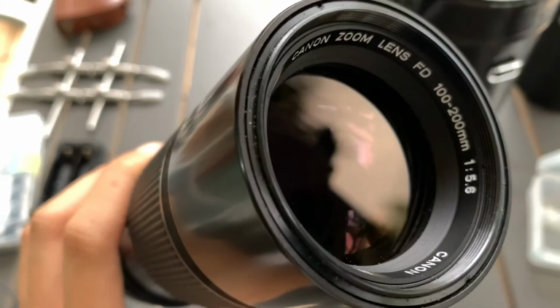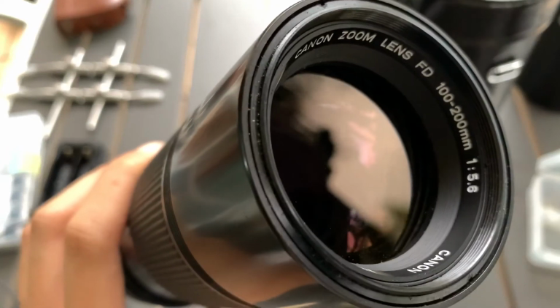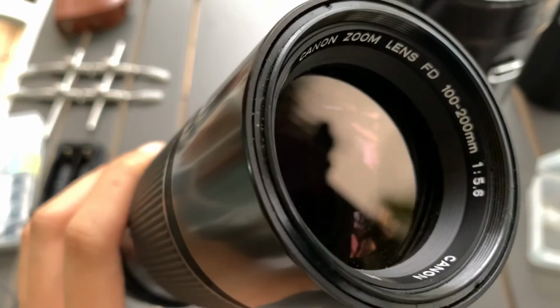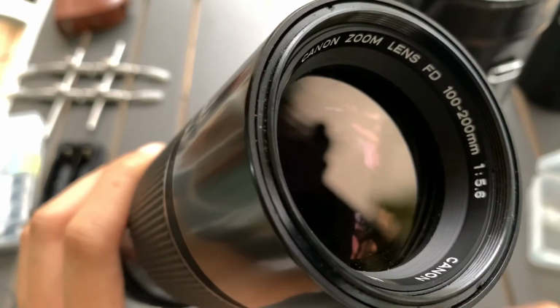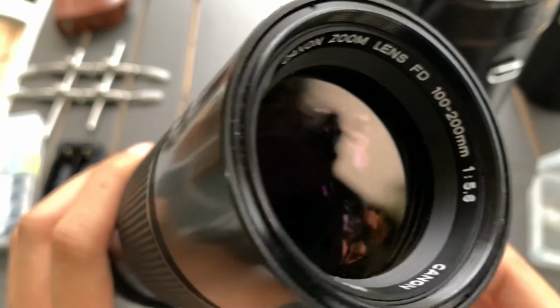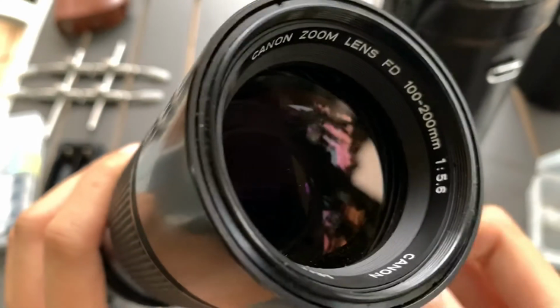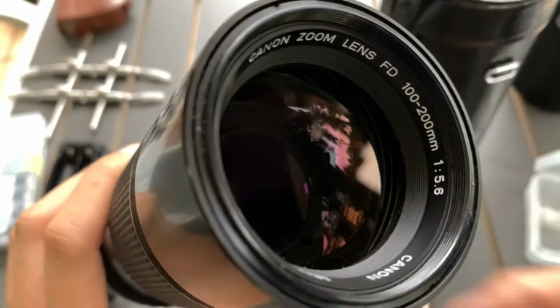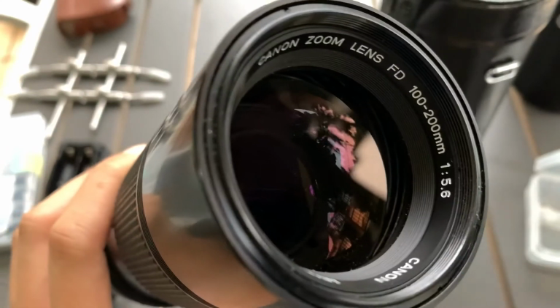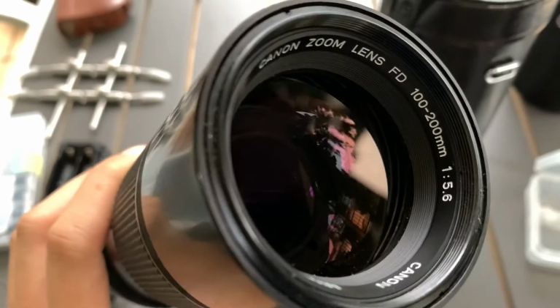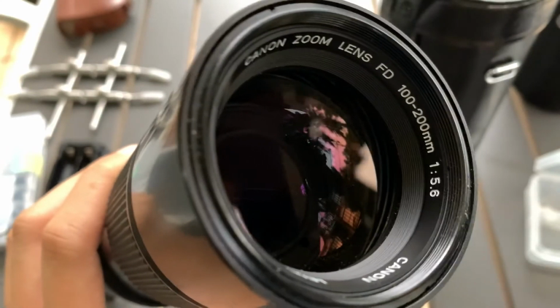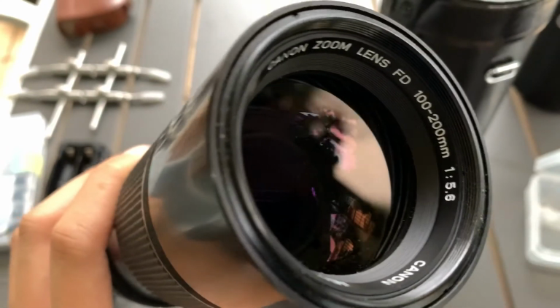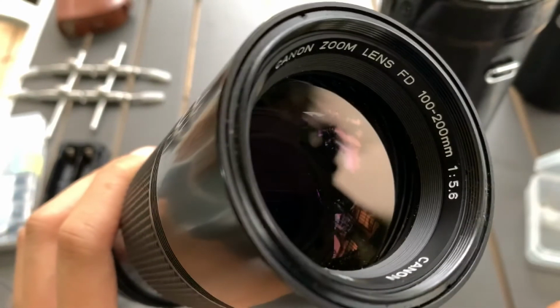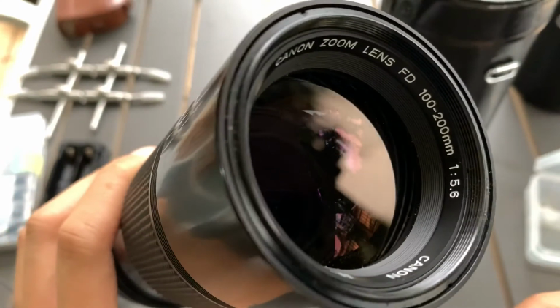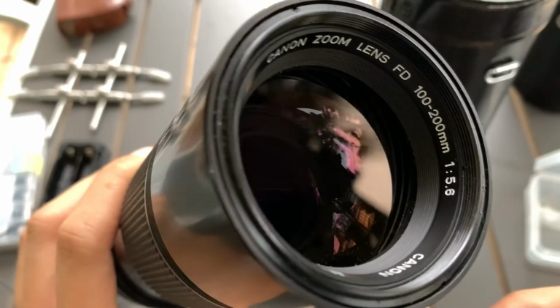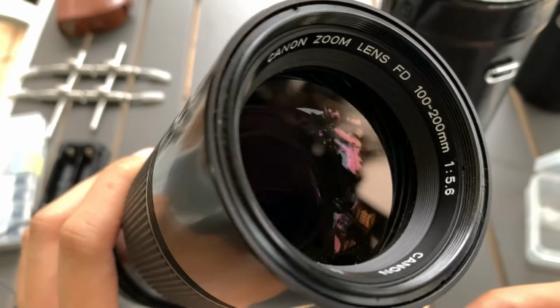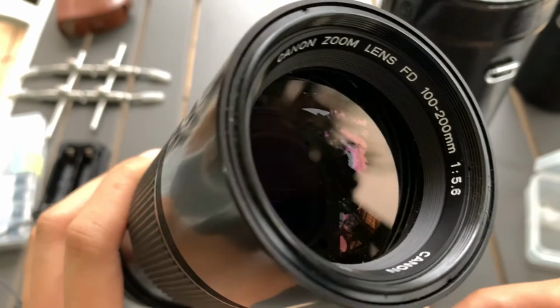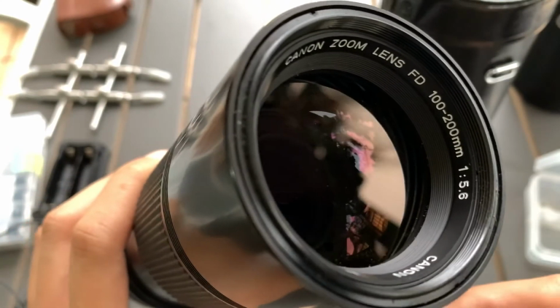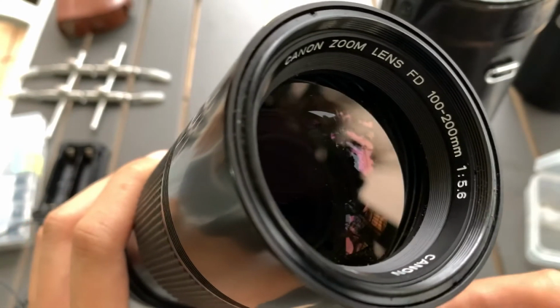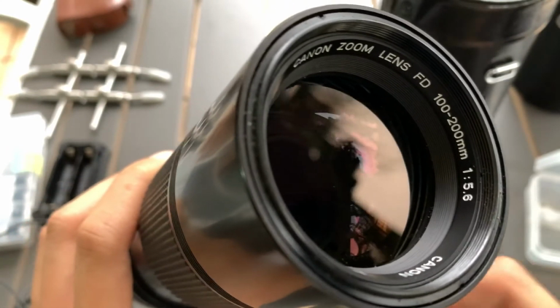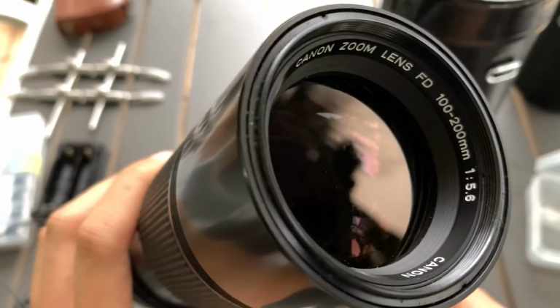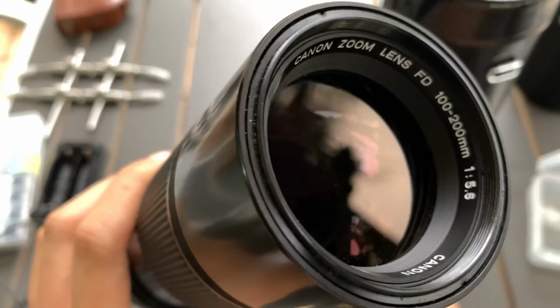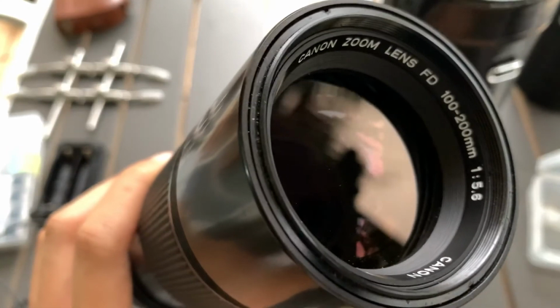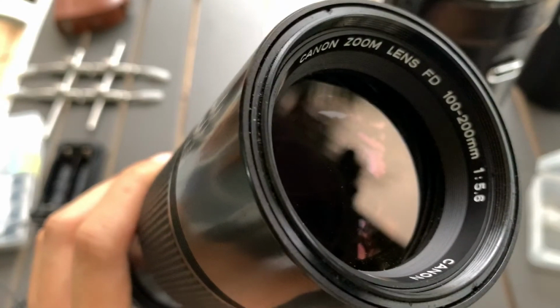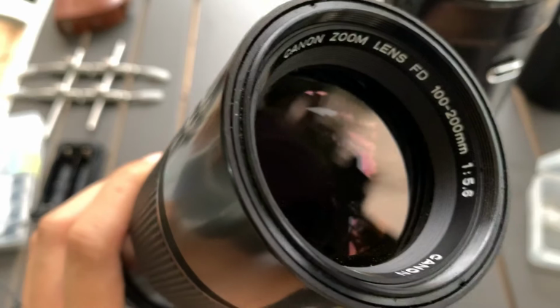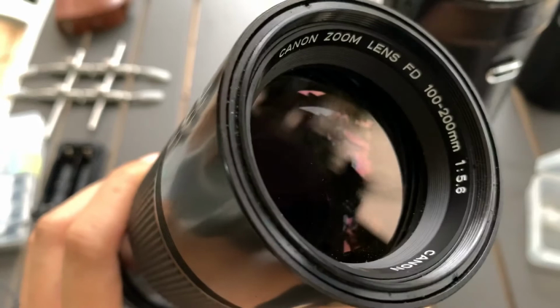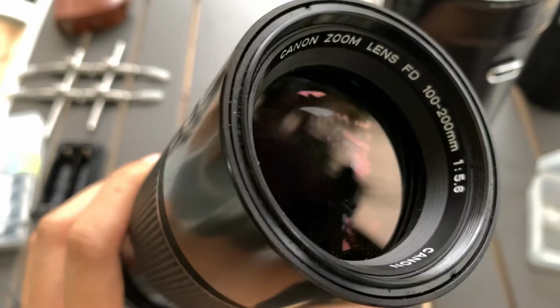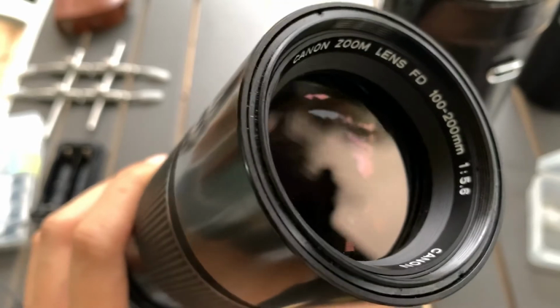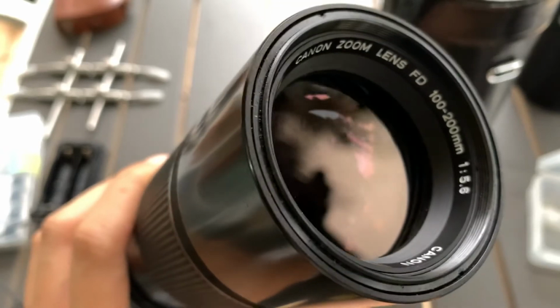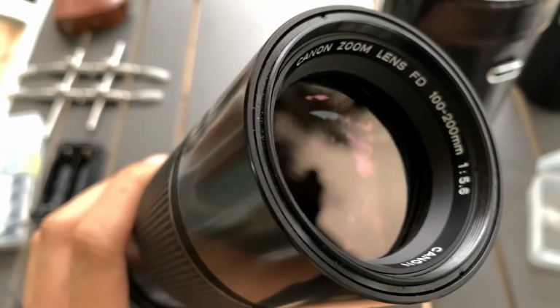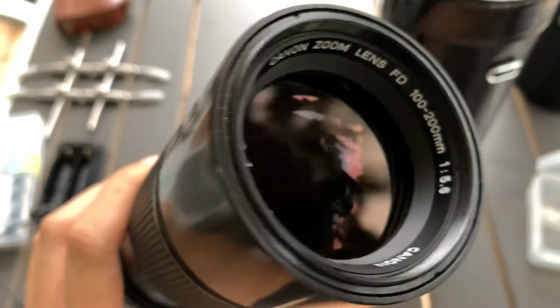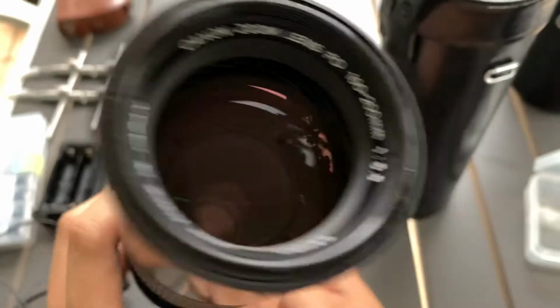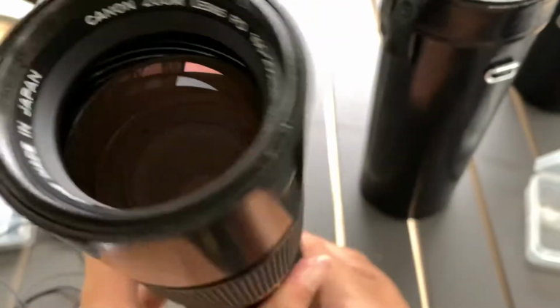Hi guys, today I'm going to show you the Canon FD 100-200mm f5.6 lens.